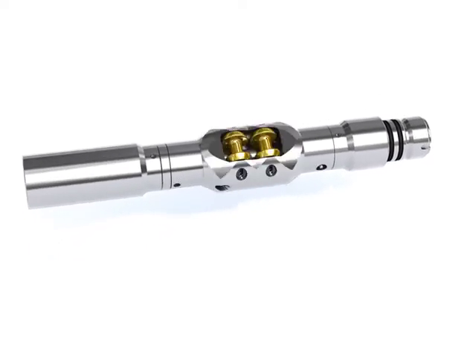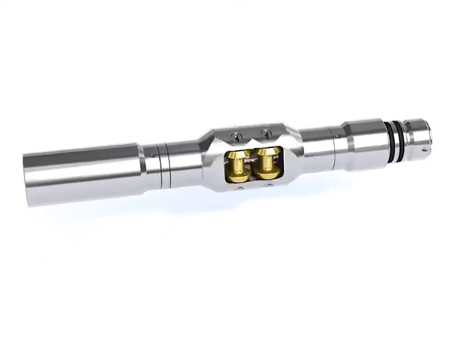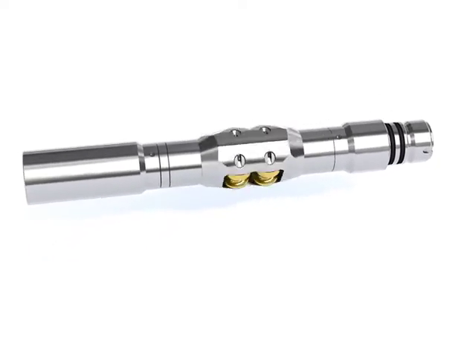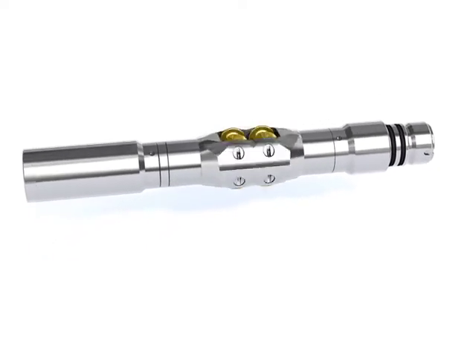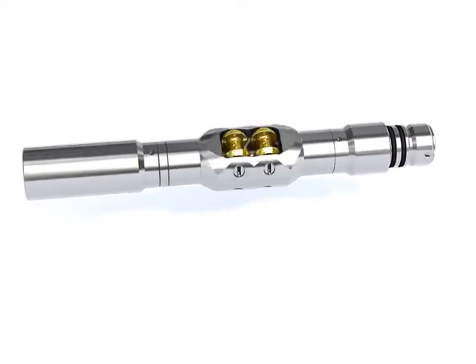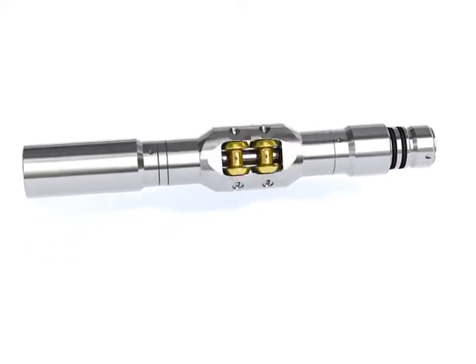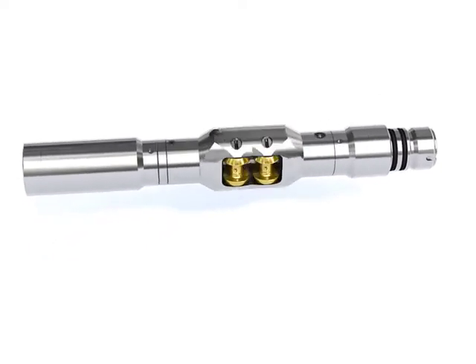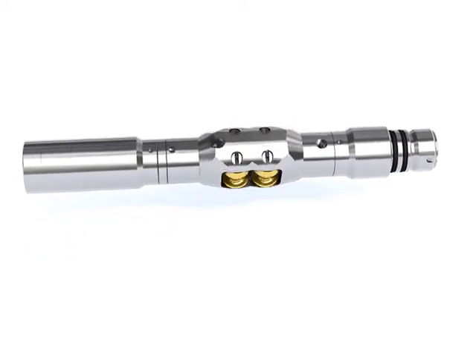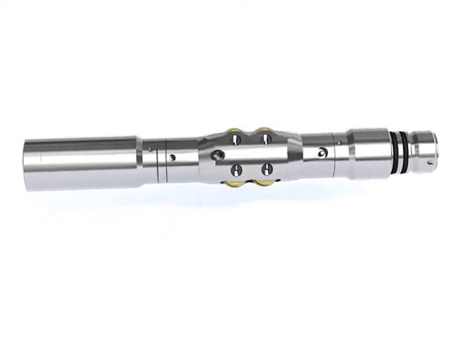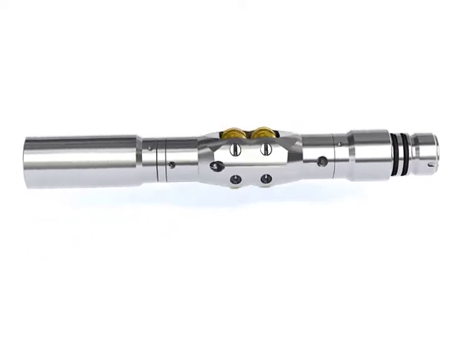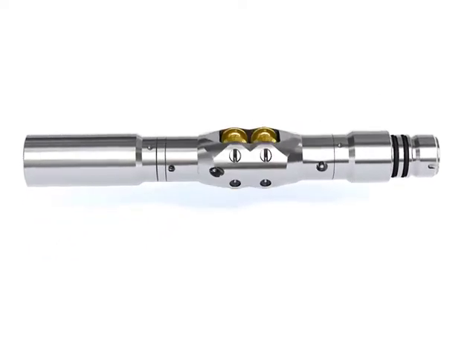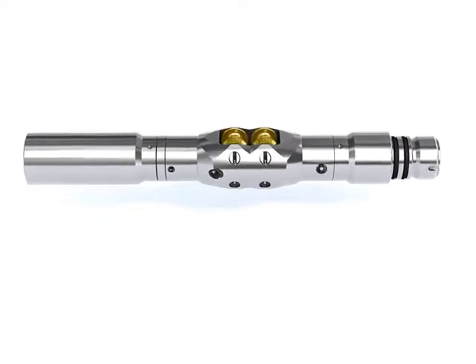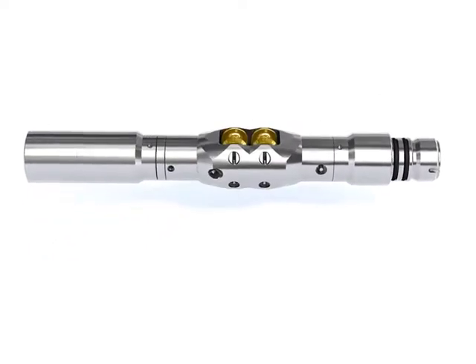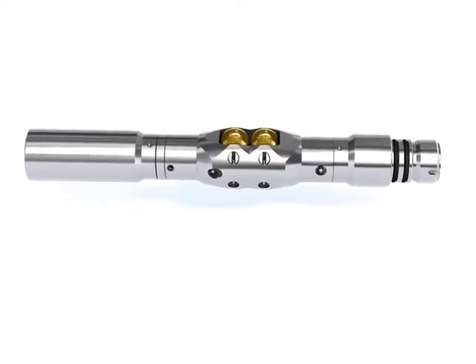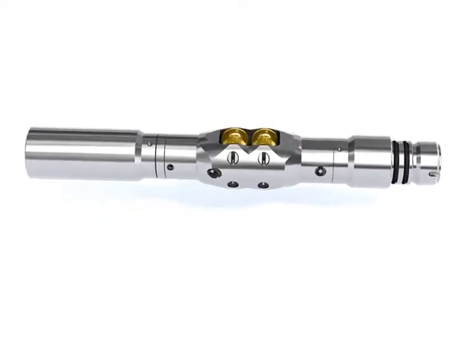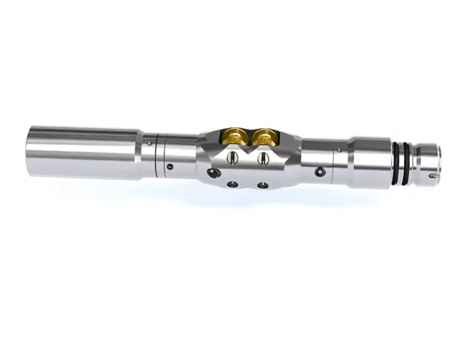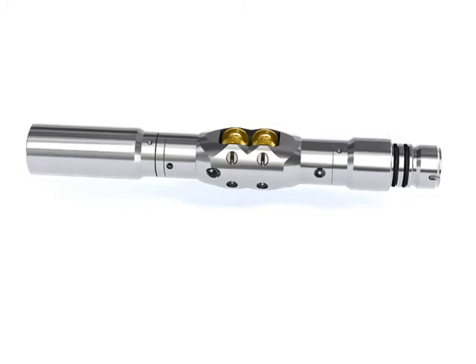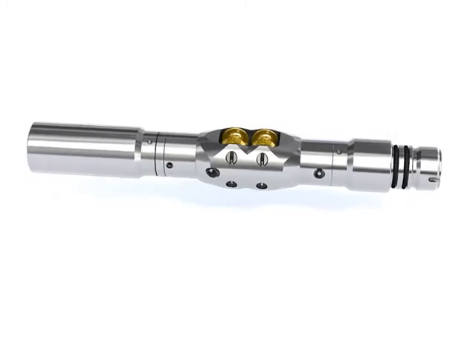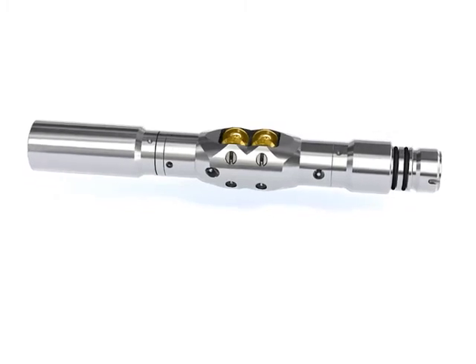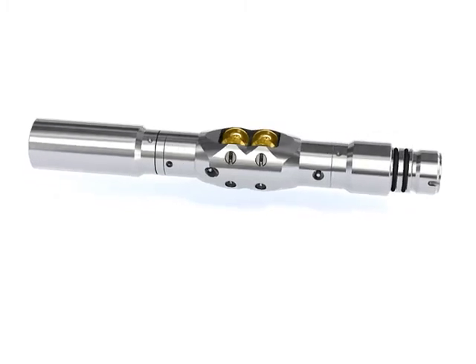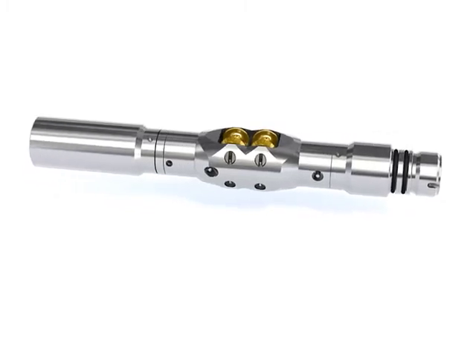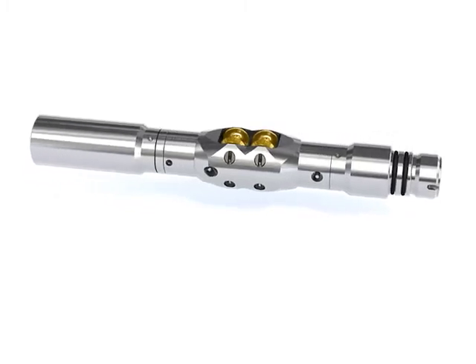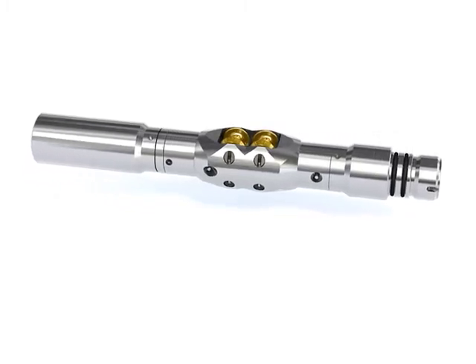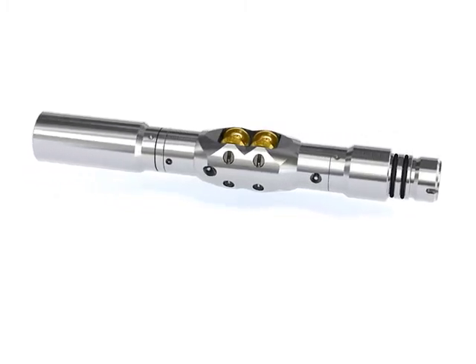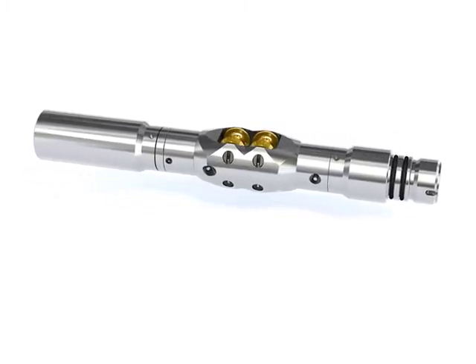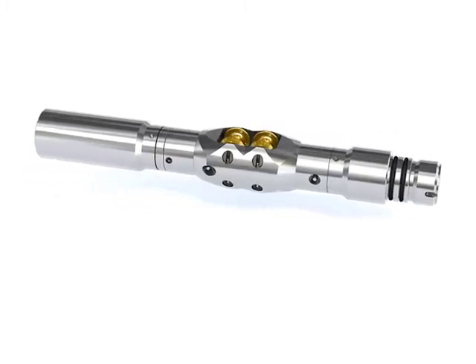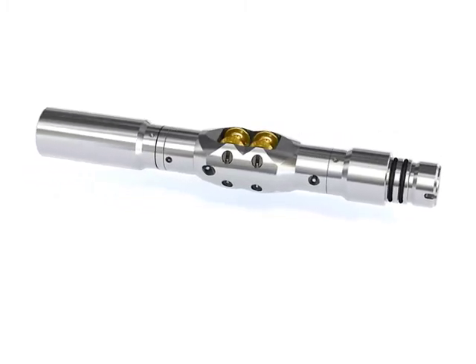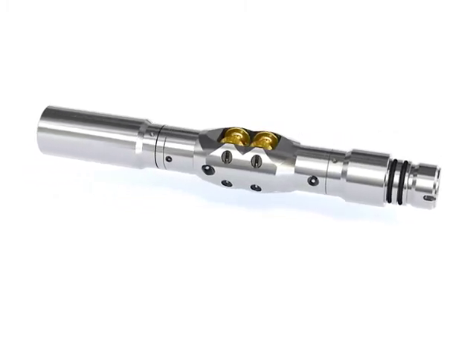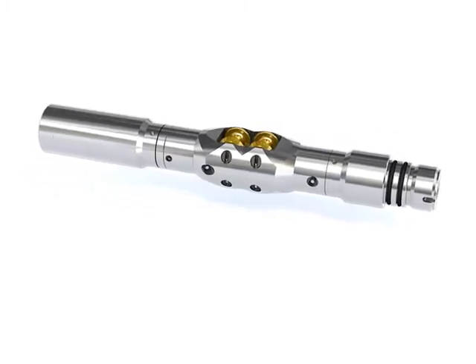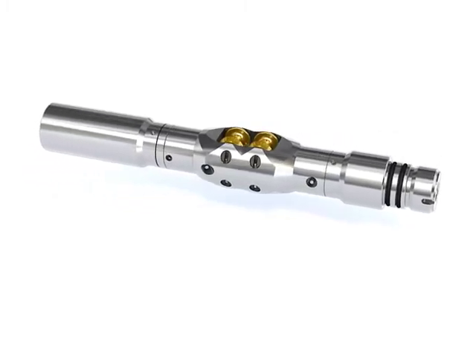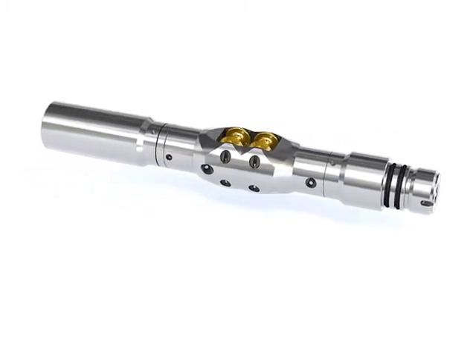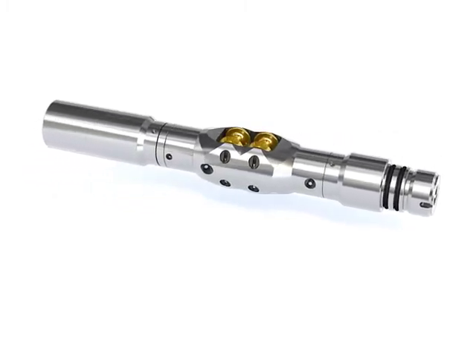Roller bogies deliver enhanced data quality due to reduced noise and more constant logging speeds.